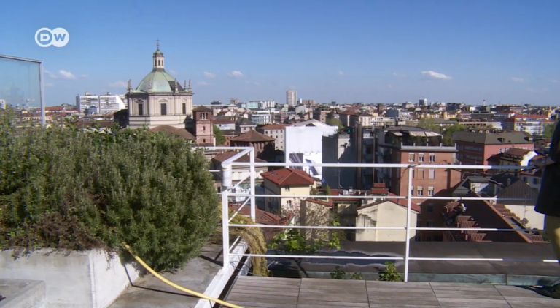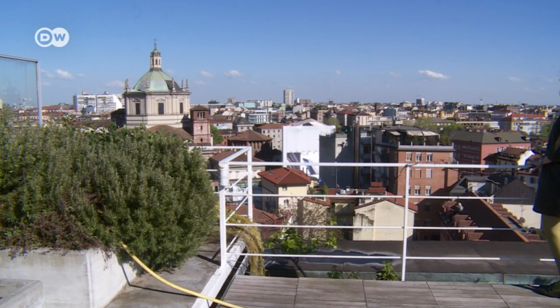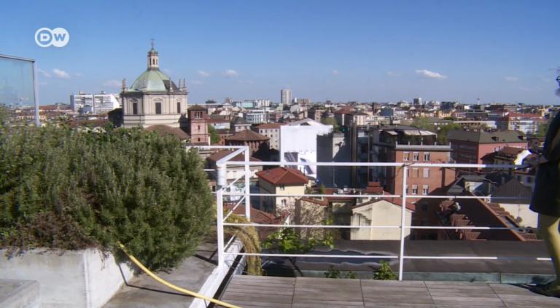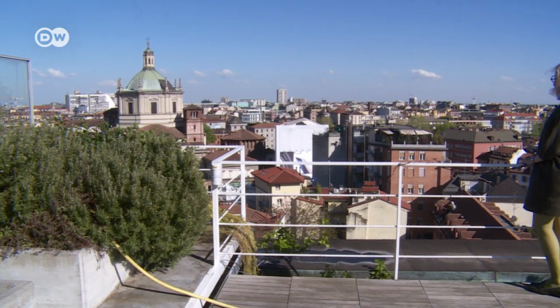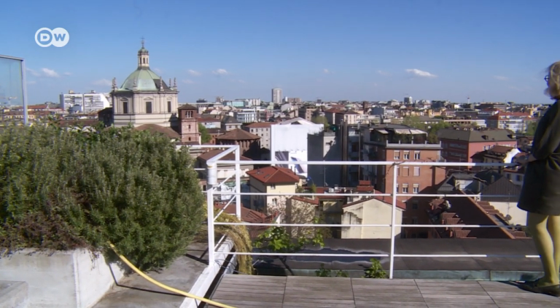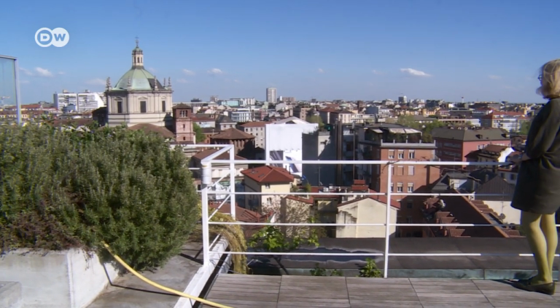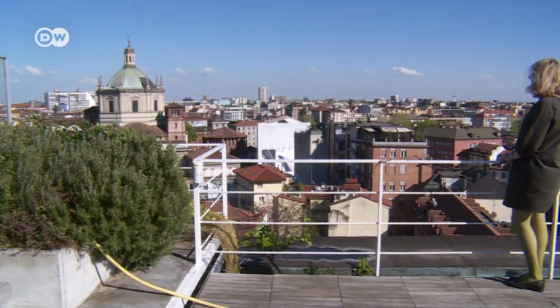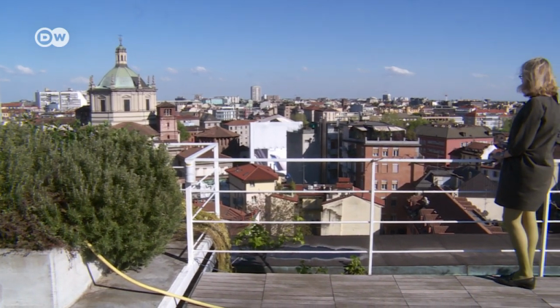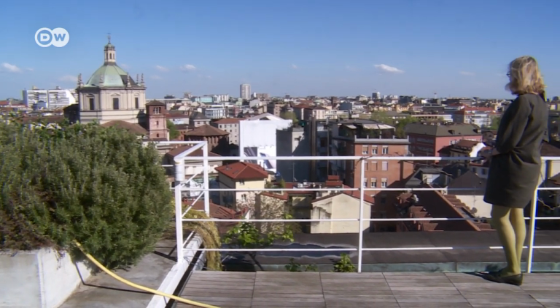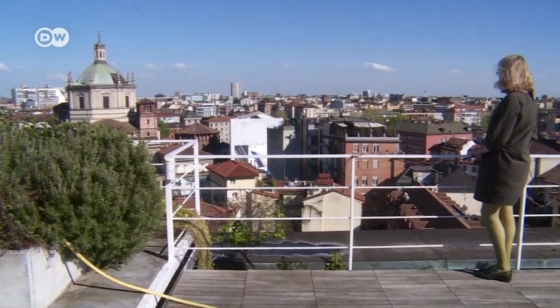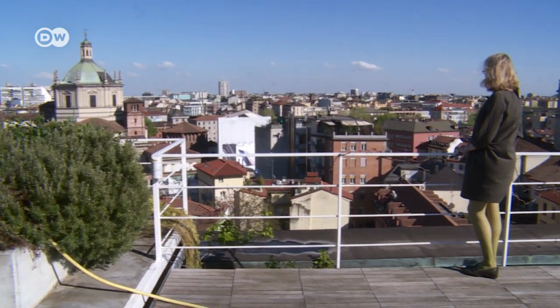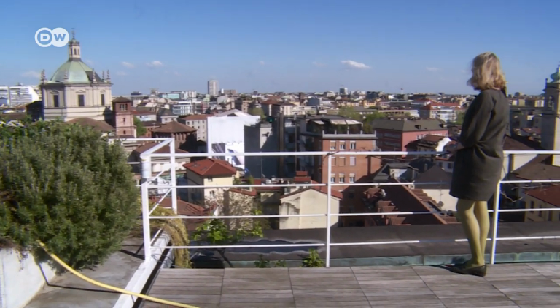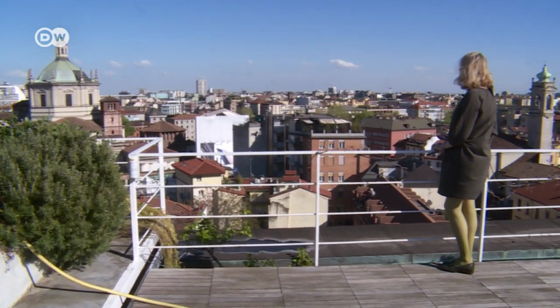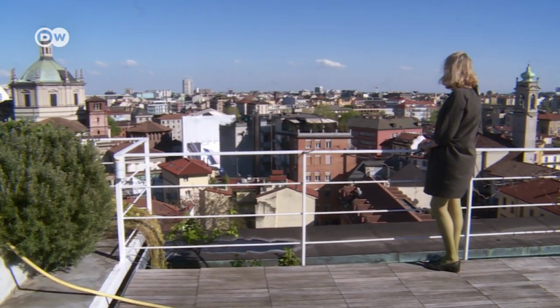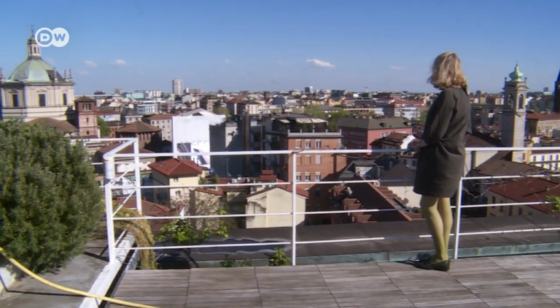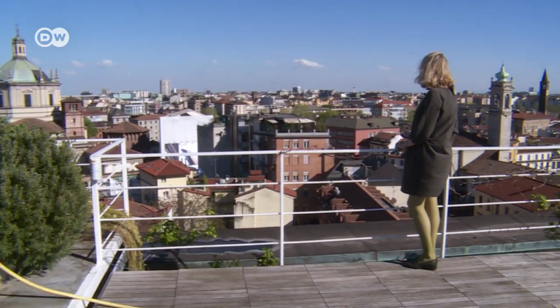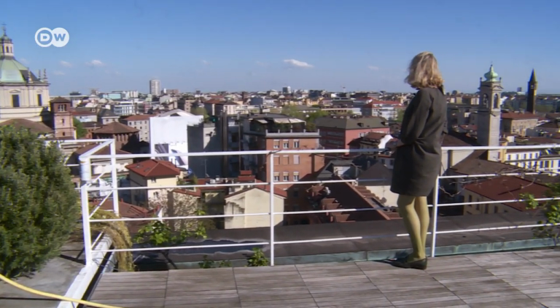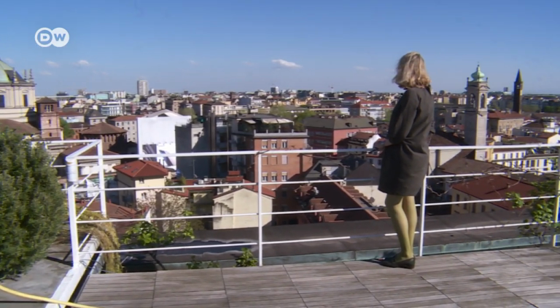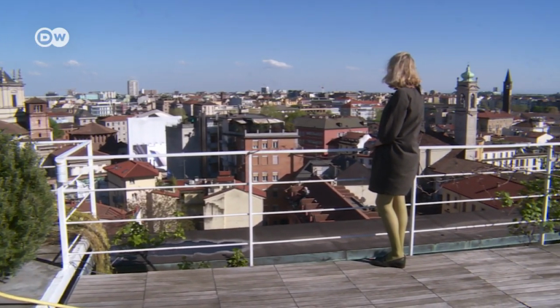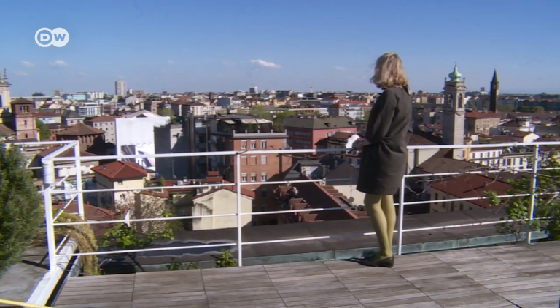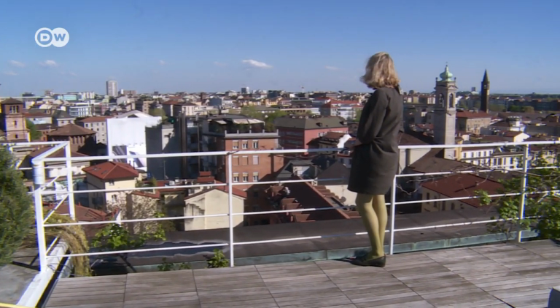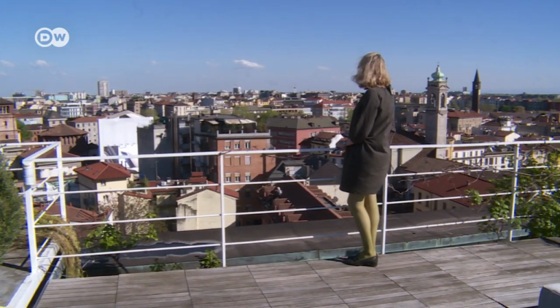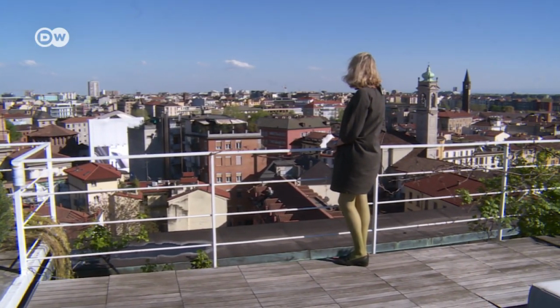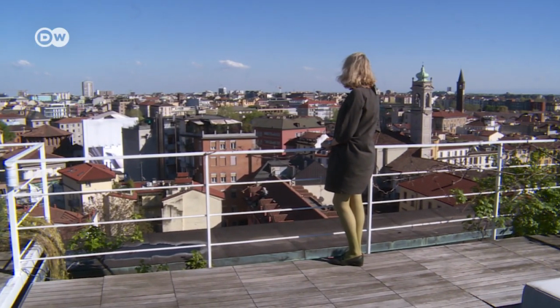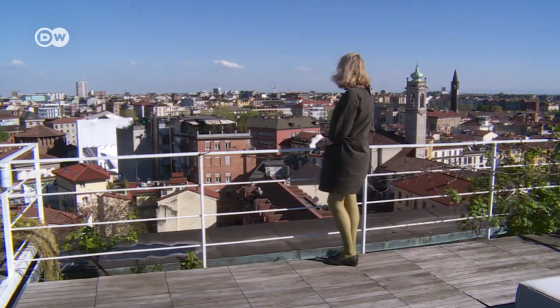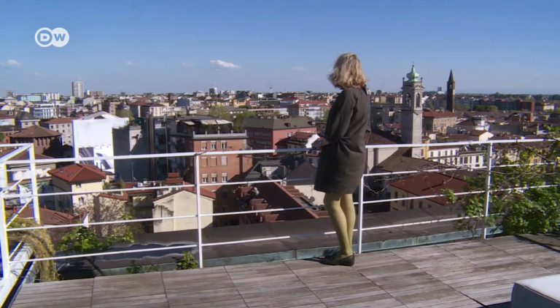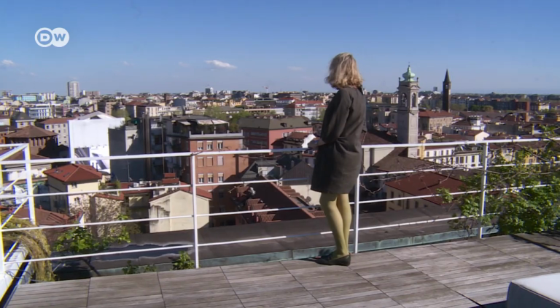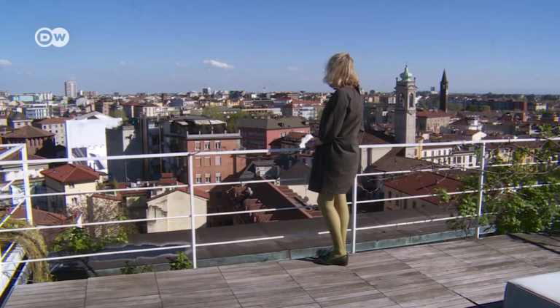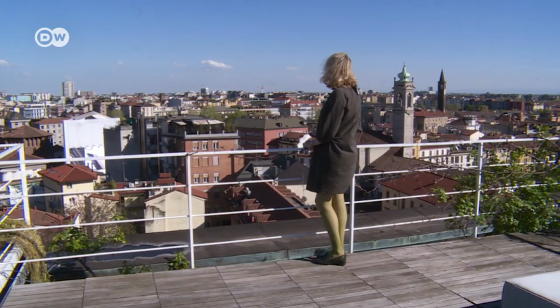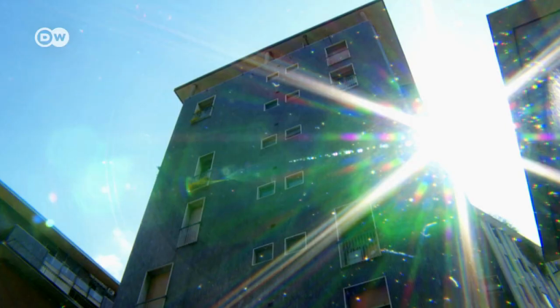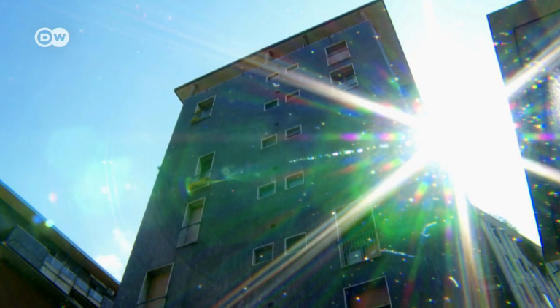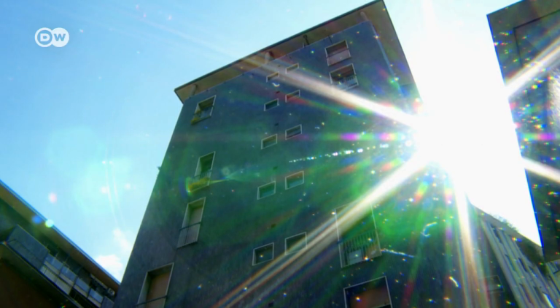Looking out over Milan from here puts the buildings some considered eyesores into a whole new light.